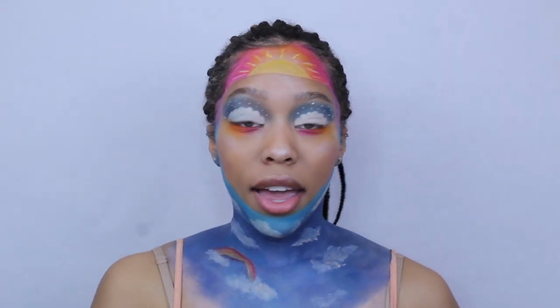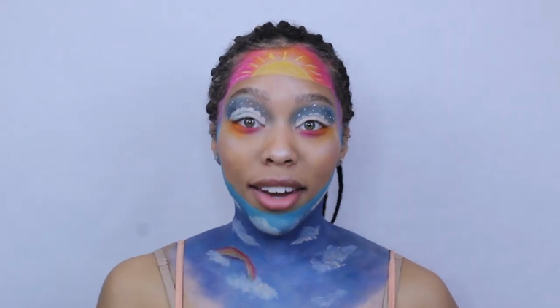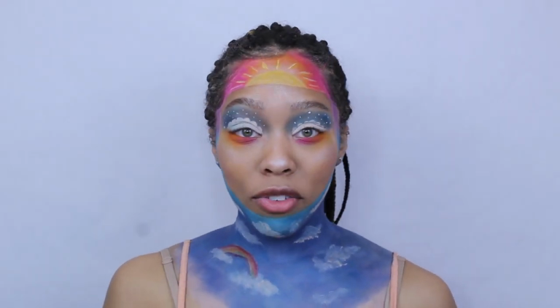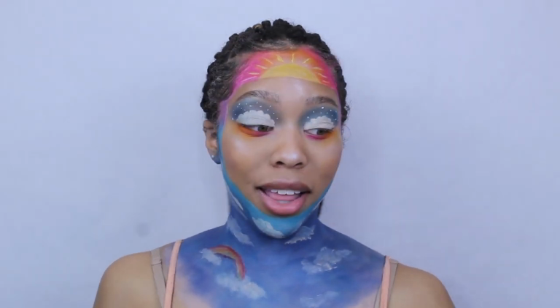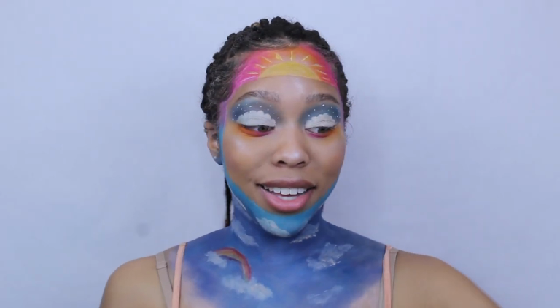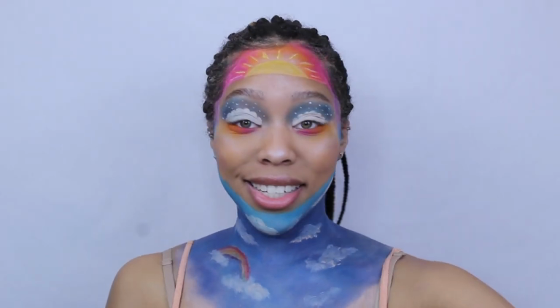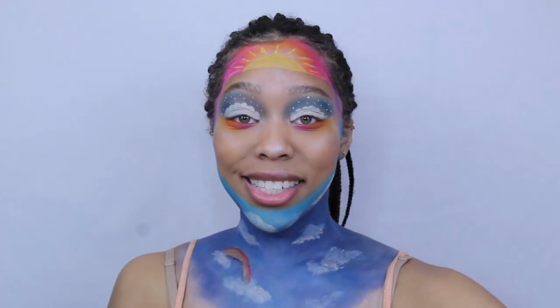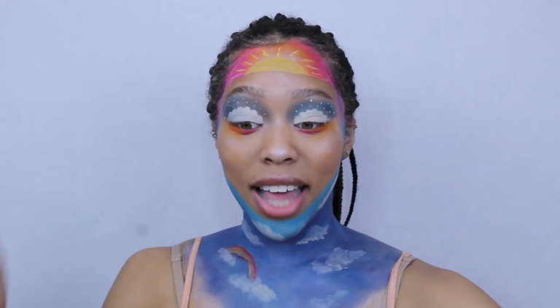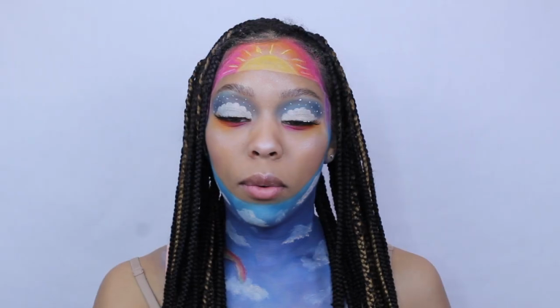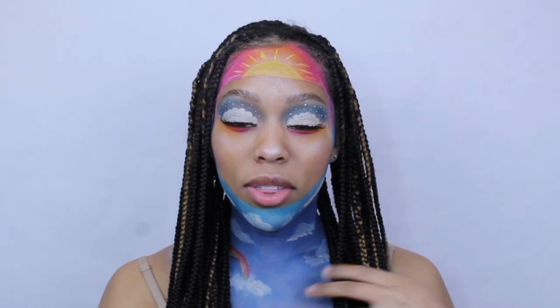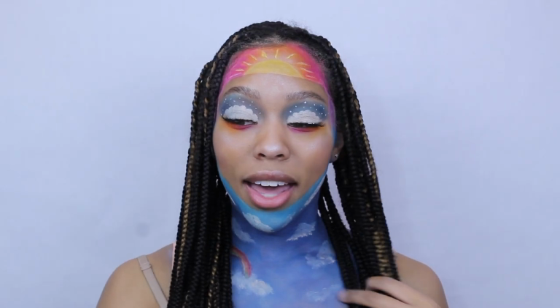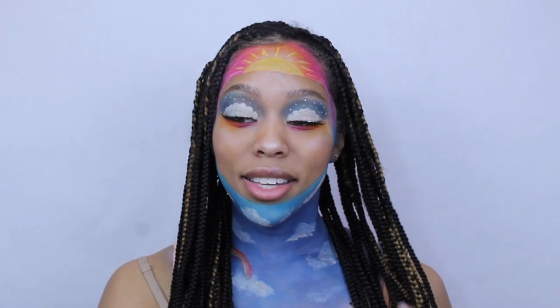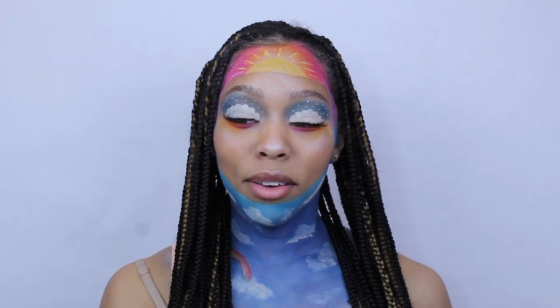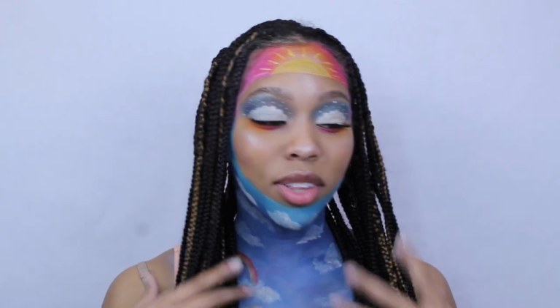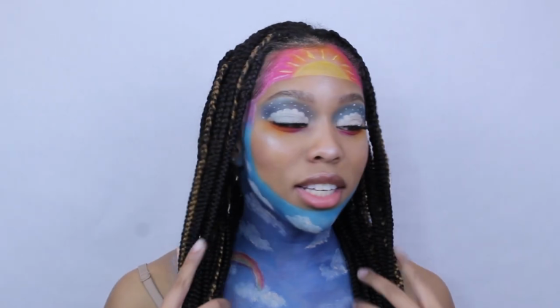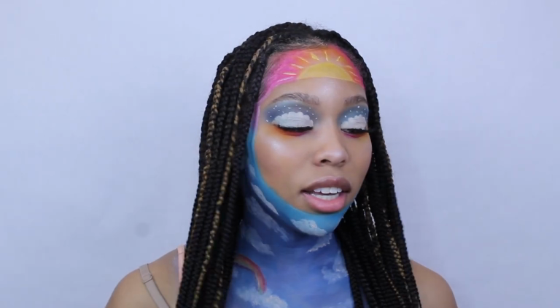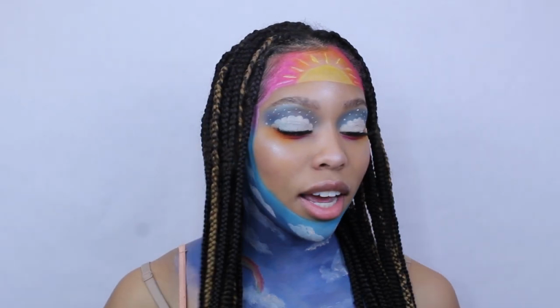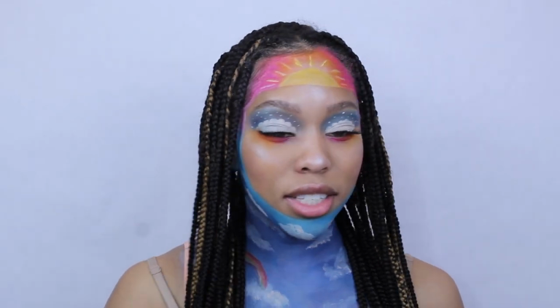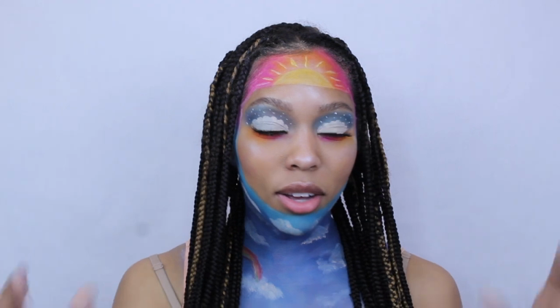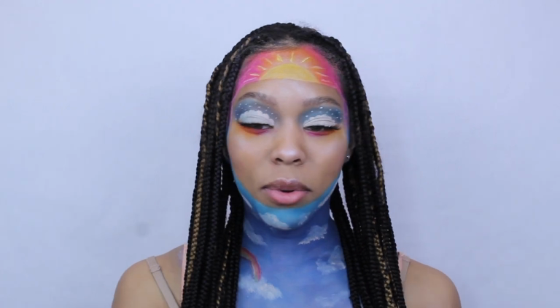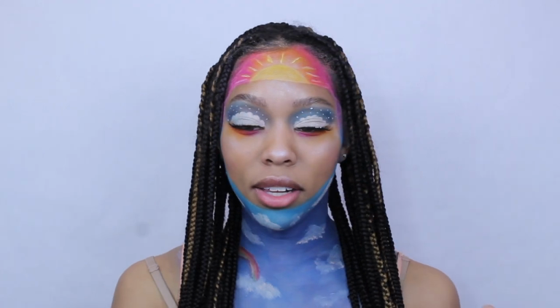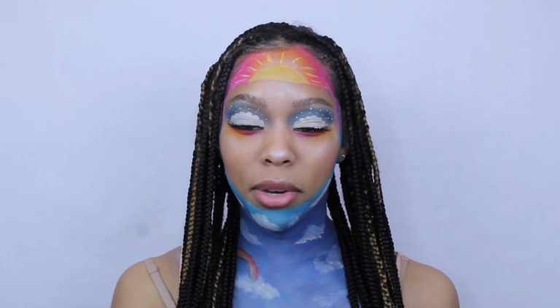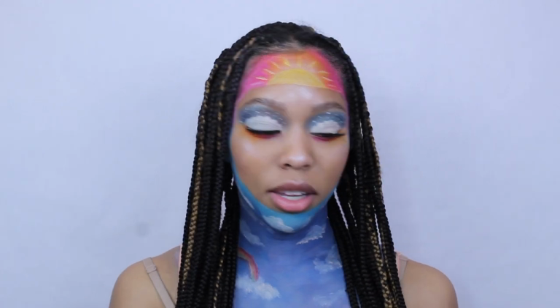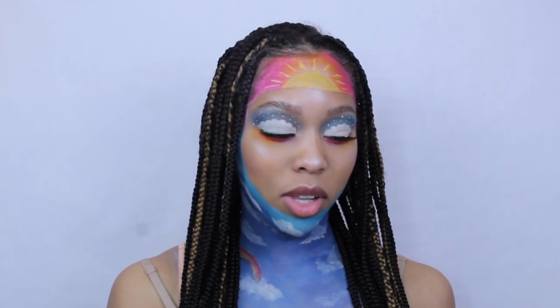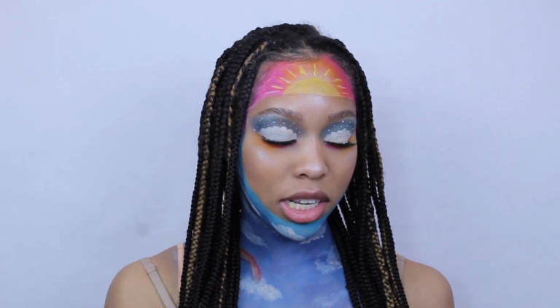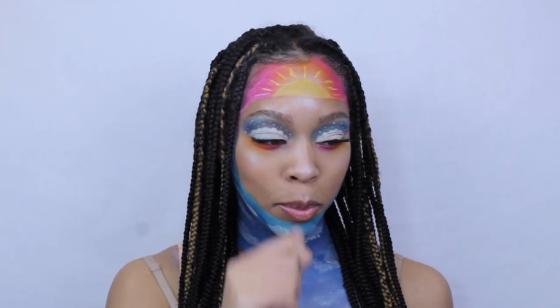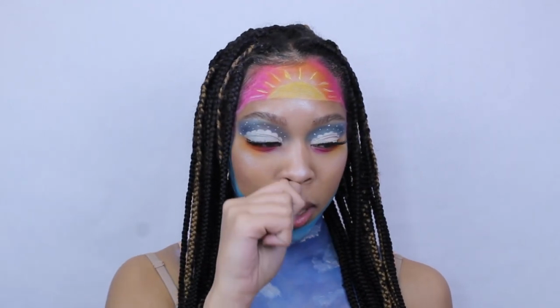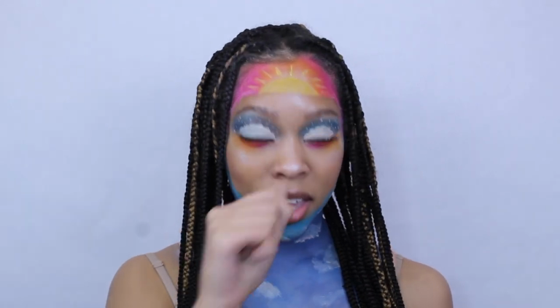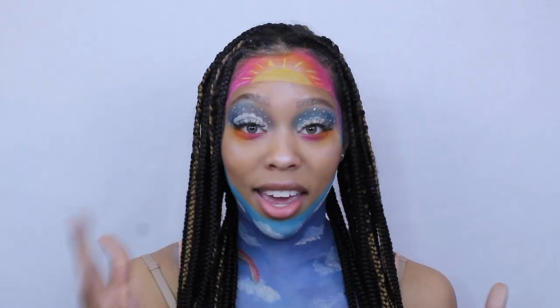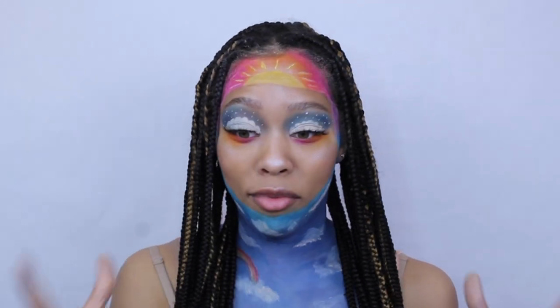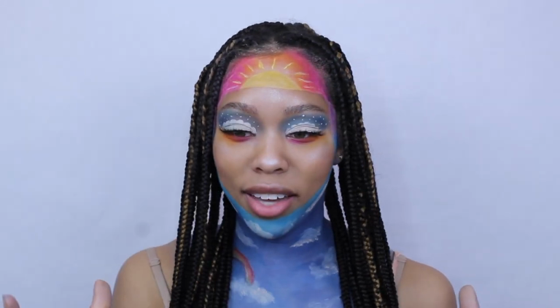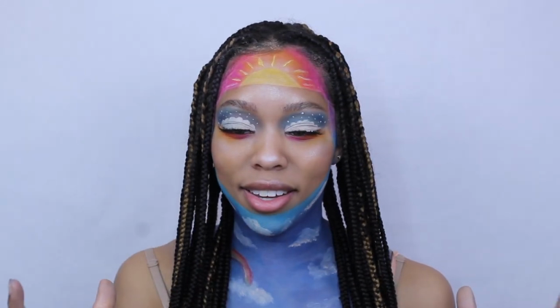And now for my lashes — well, that is it for this look. I guess I could go in with a little bit of lip gloss, but I can't find it.